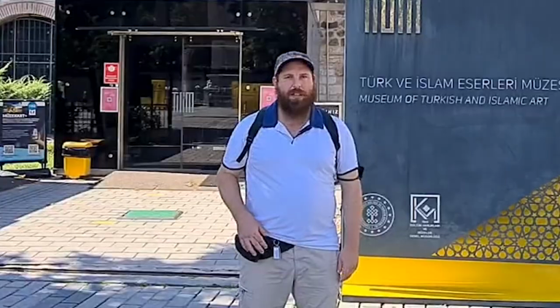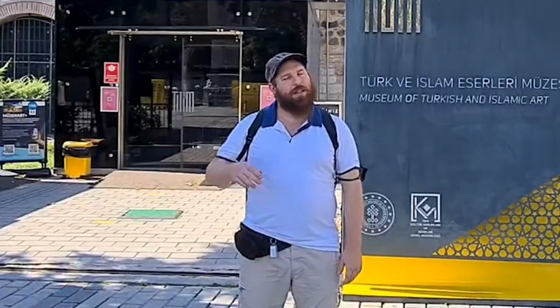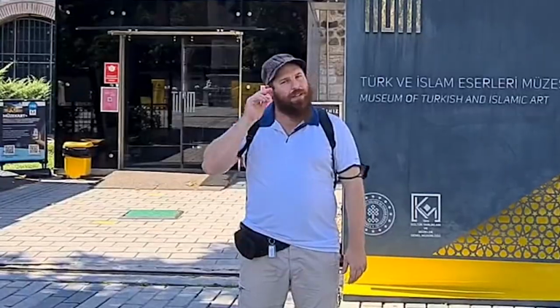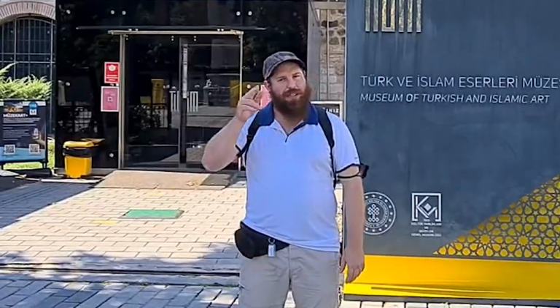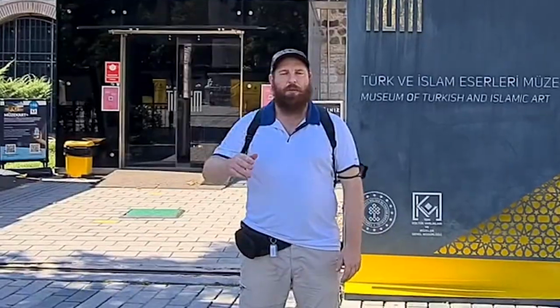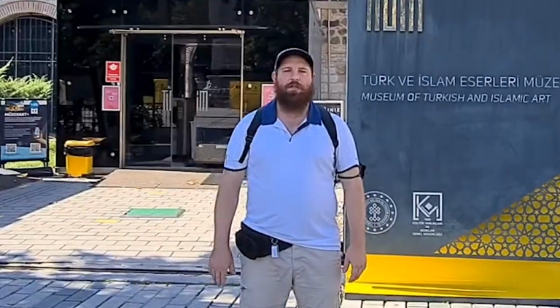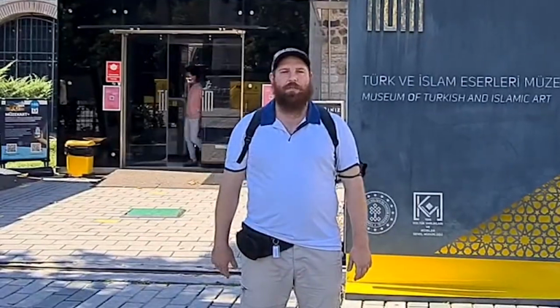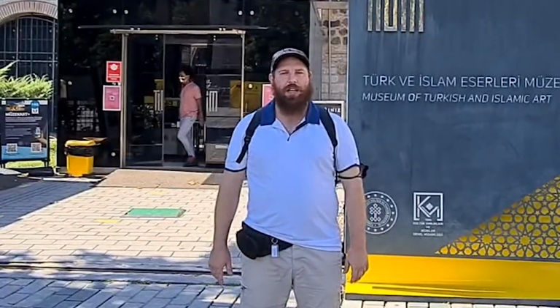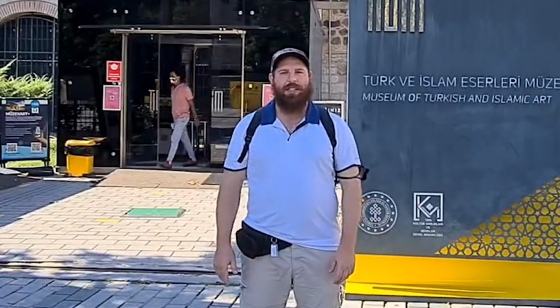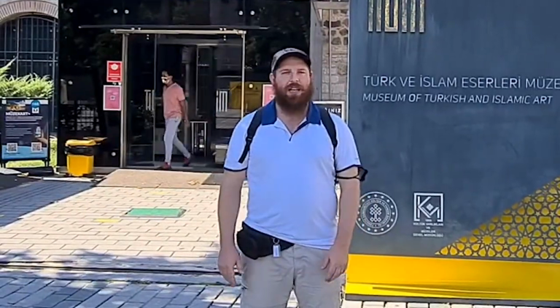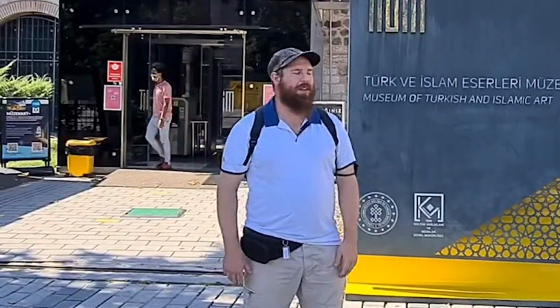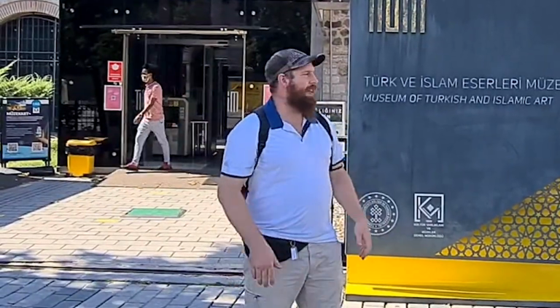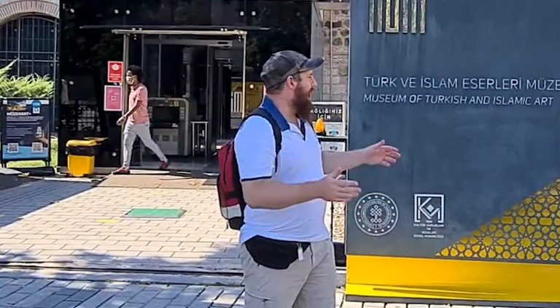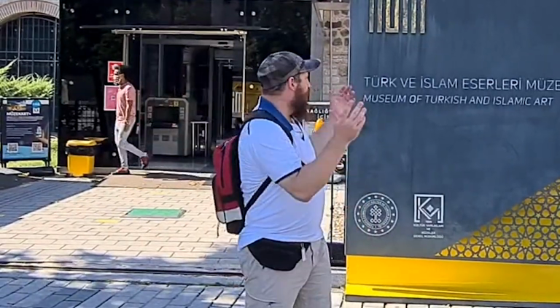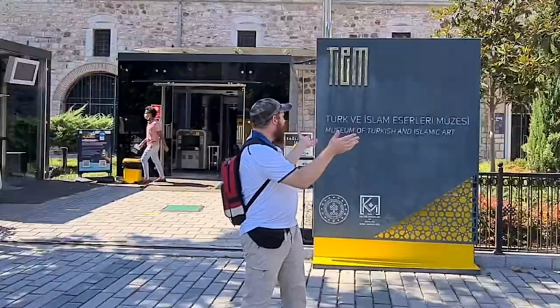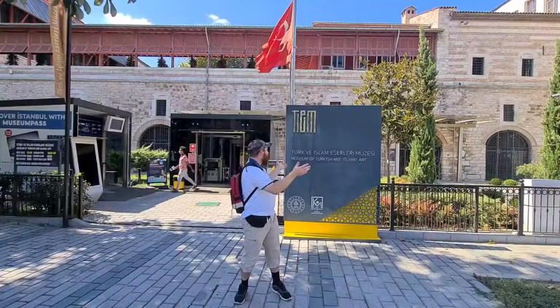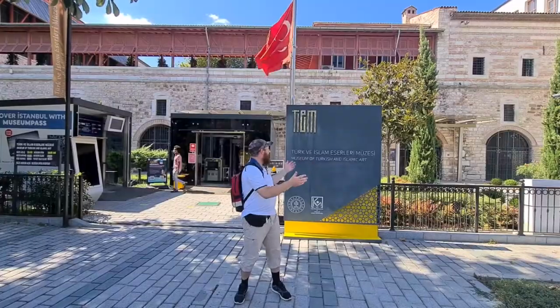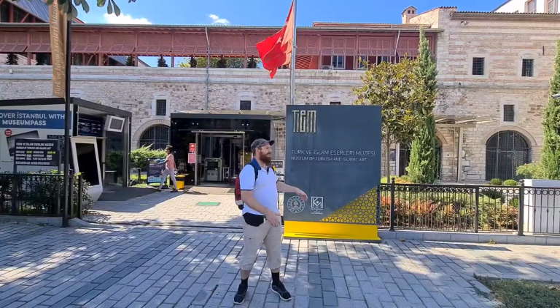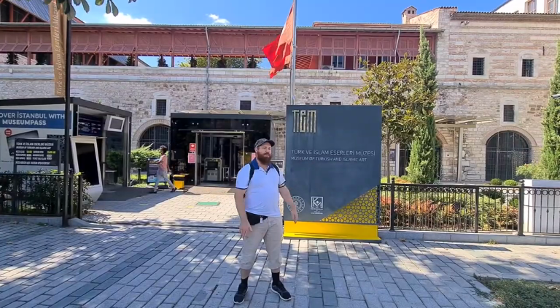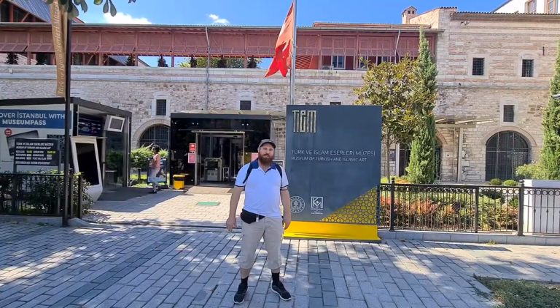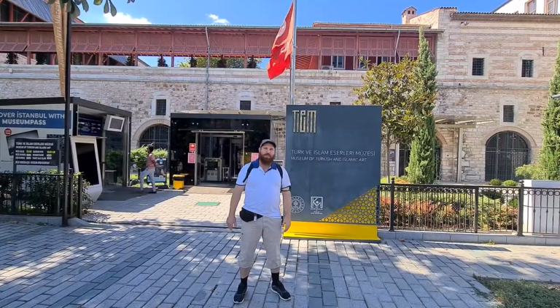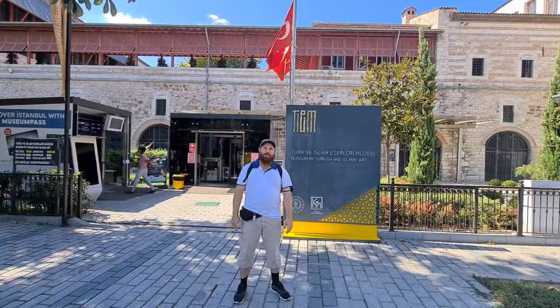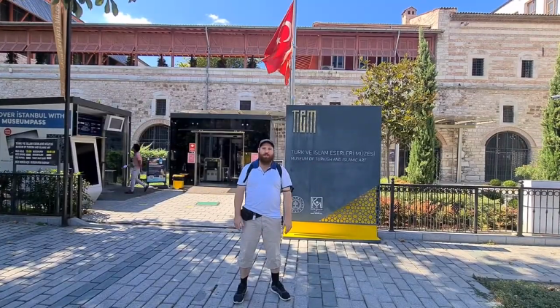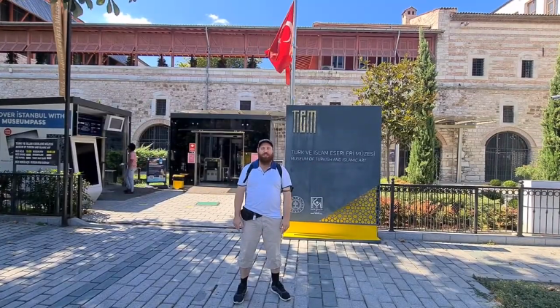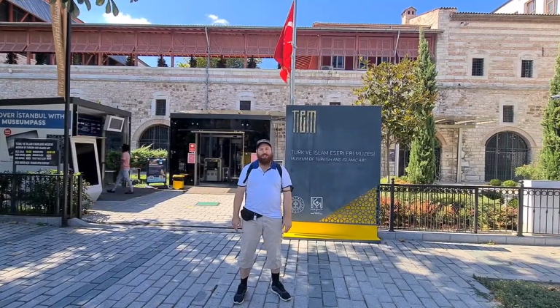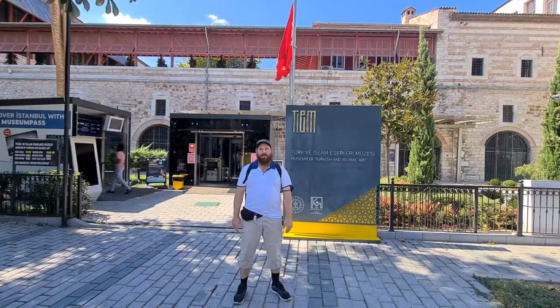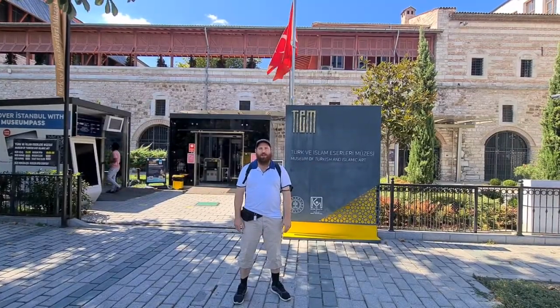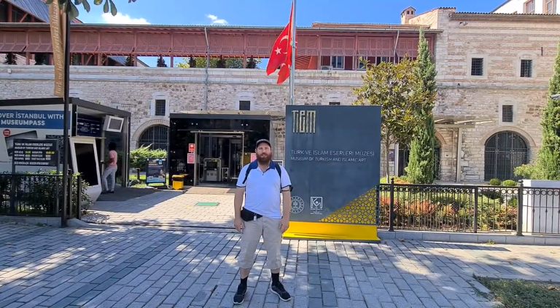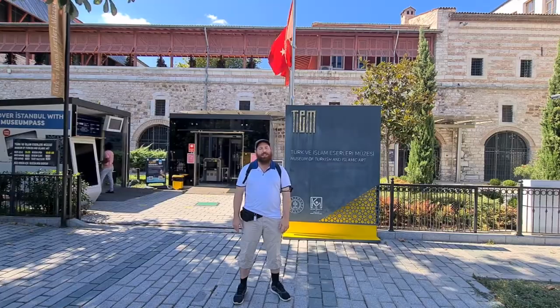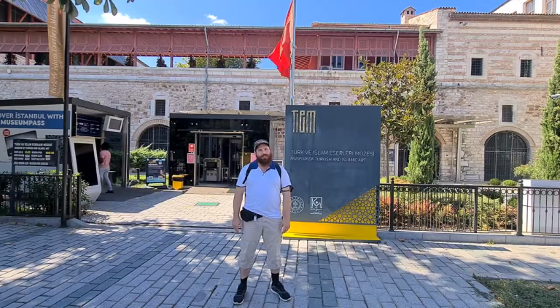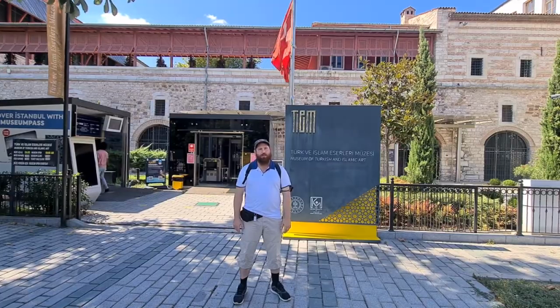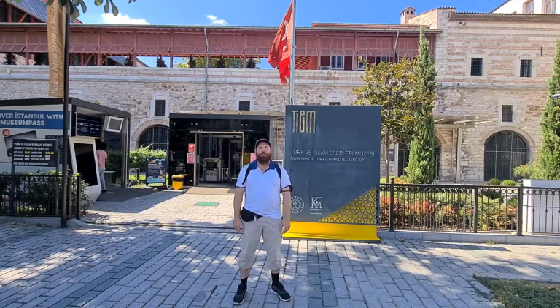Assalamu alaikum. I'm Islam and this is the Museum of Turkish and Islamic Arts in Istanbul, Turkey.